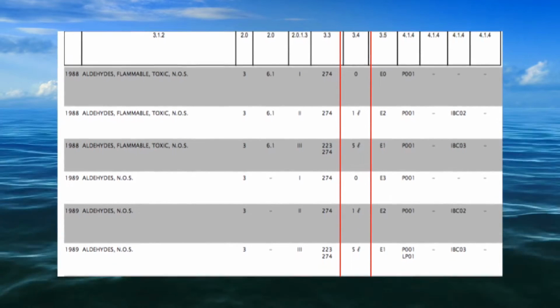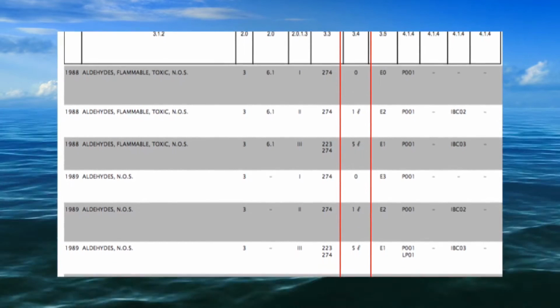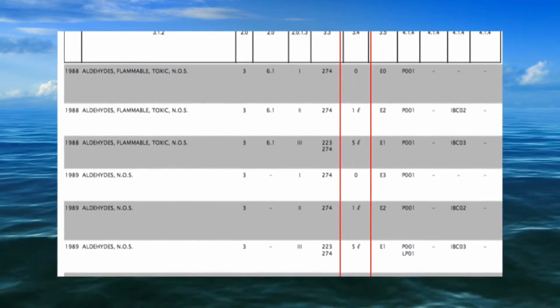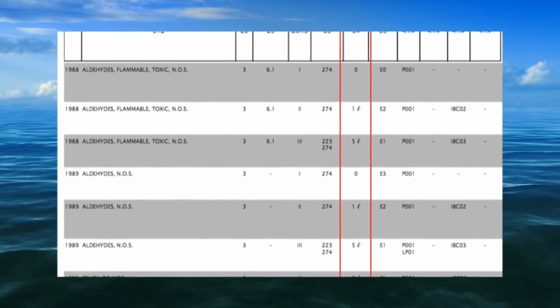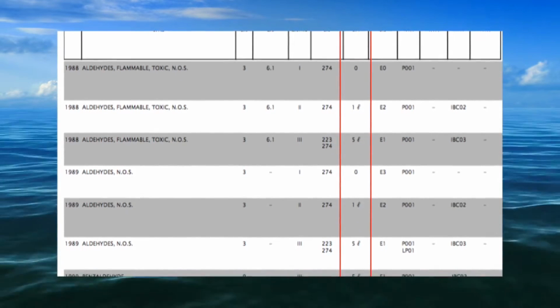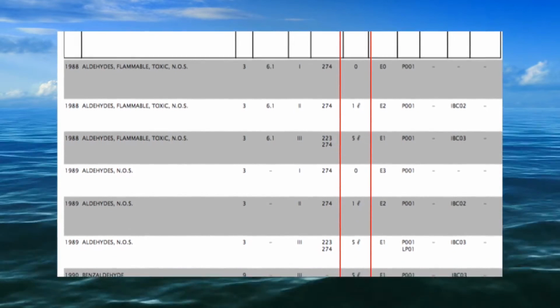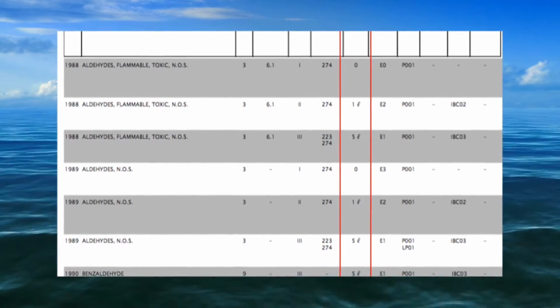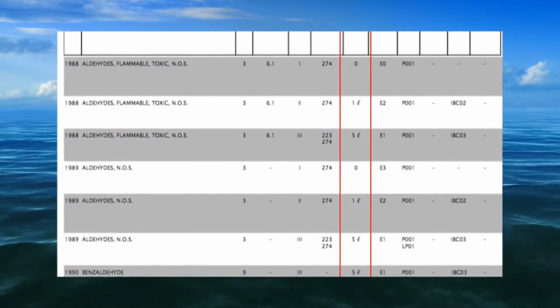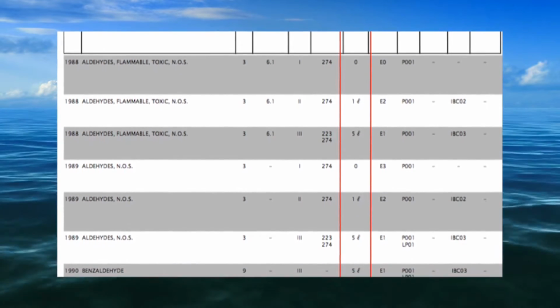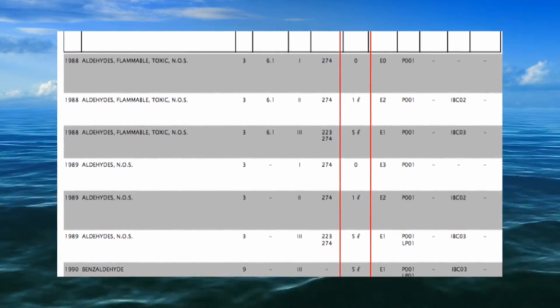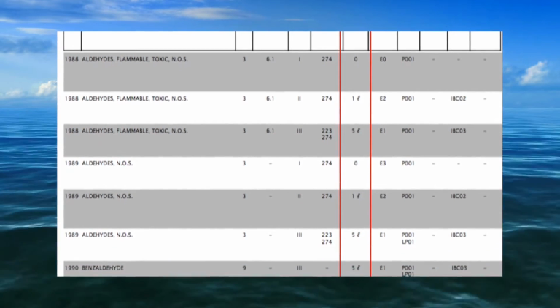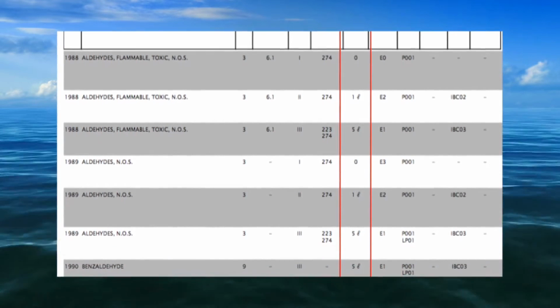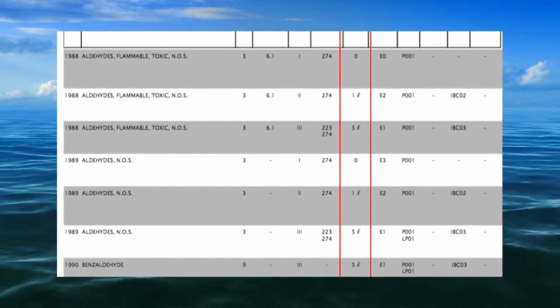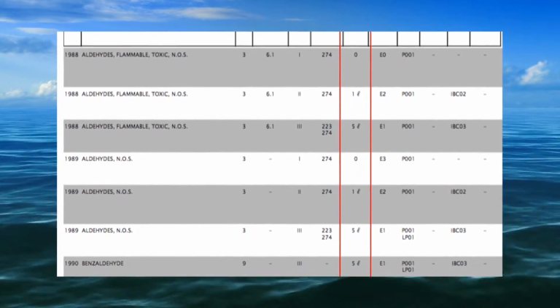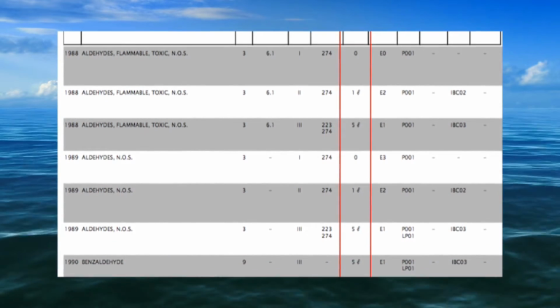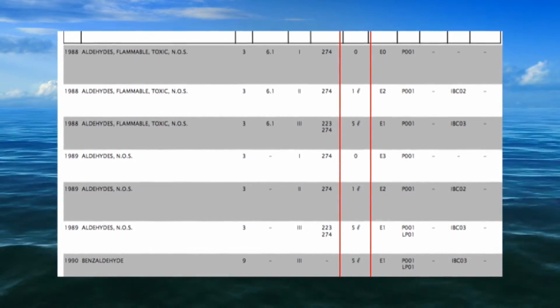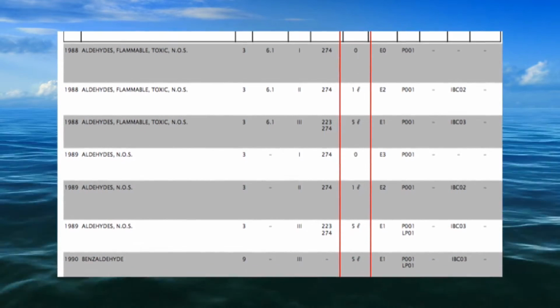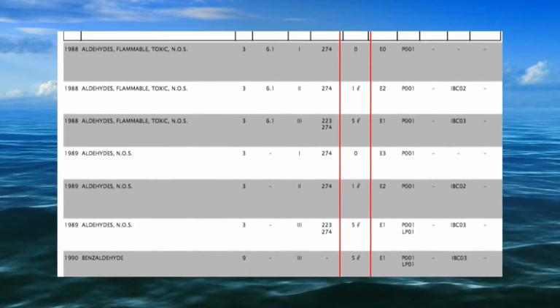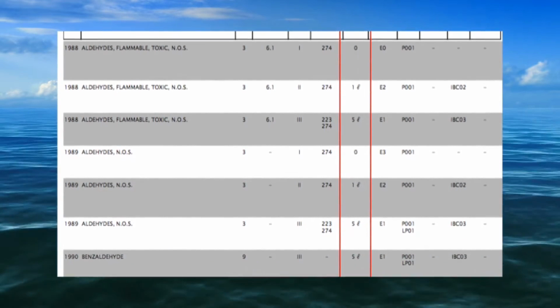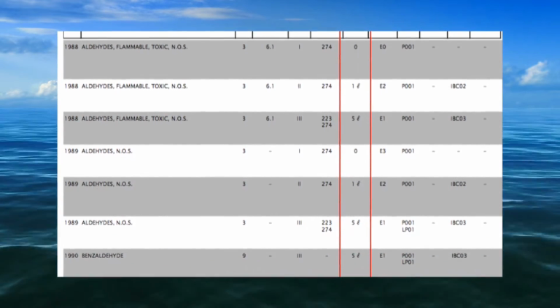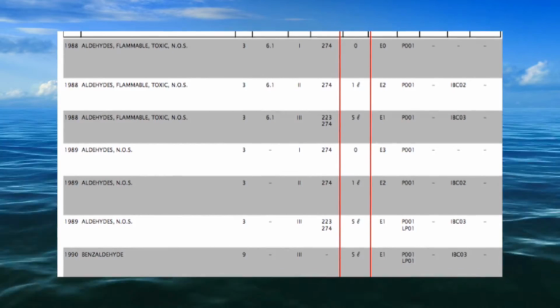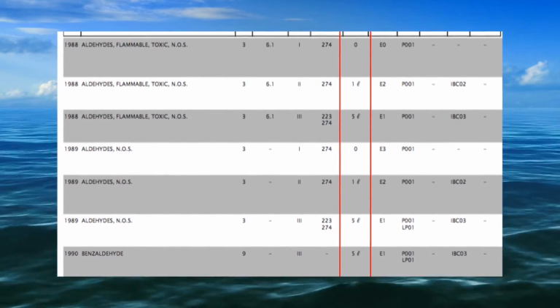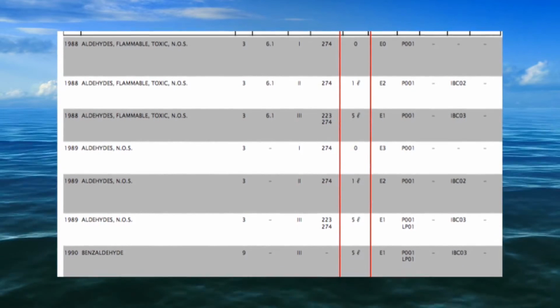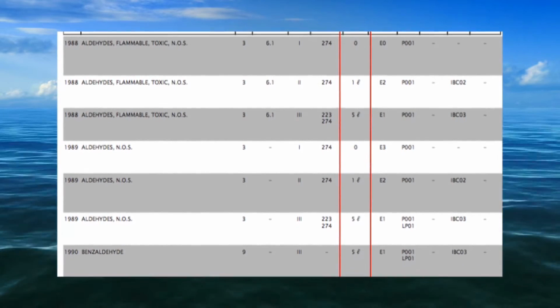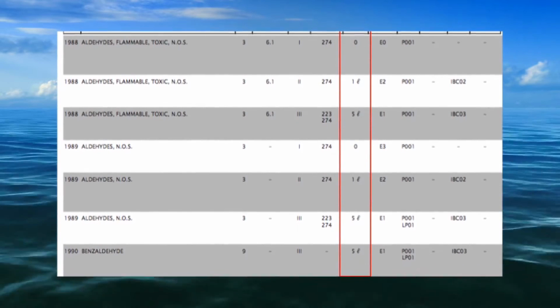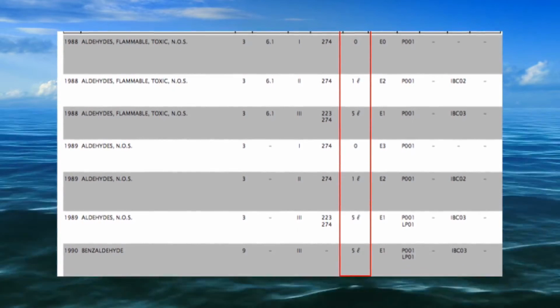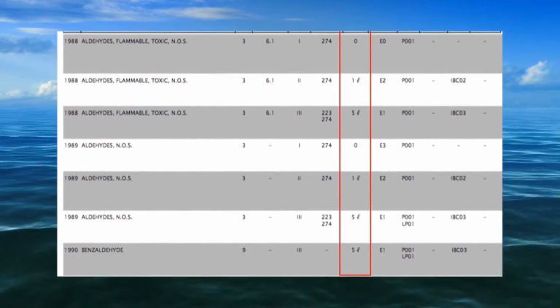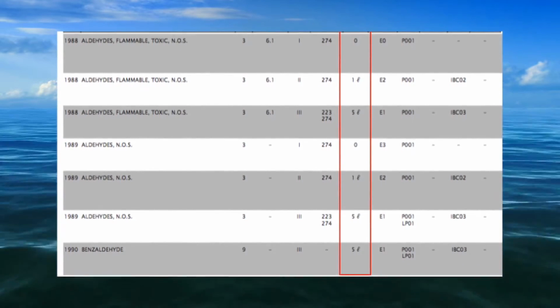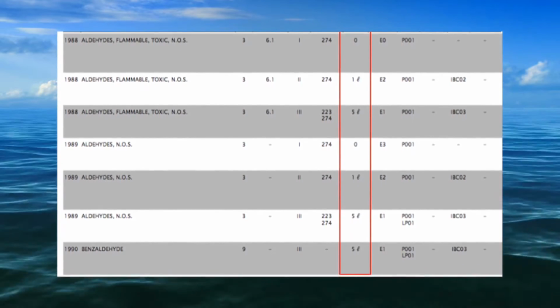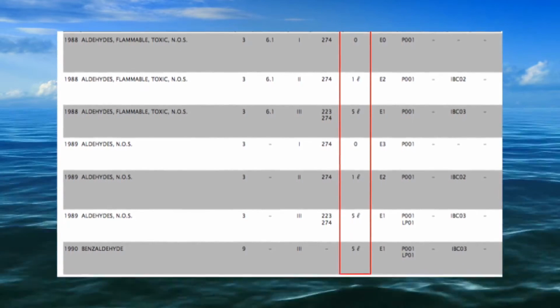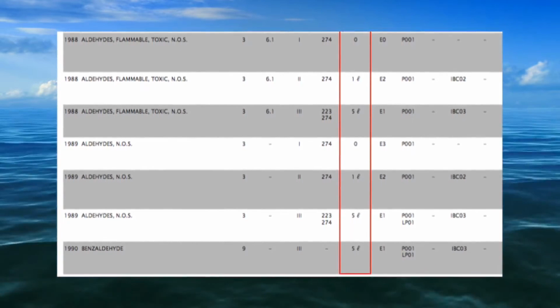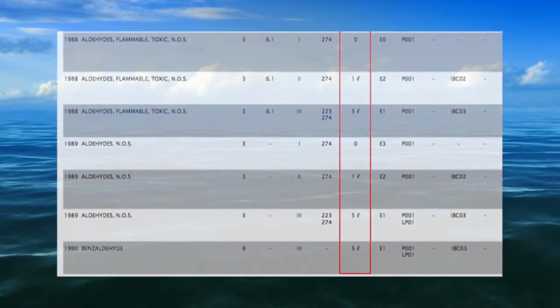If a zero is given, this identifies that the UN number concerned must not be transported in limited quantities.